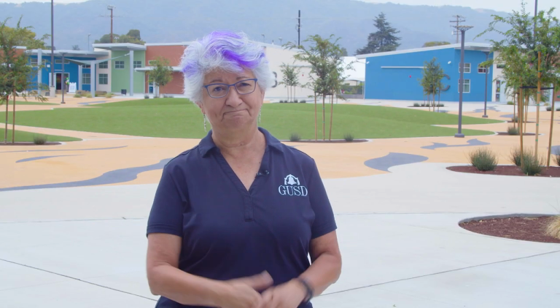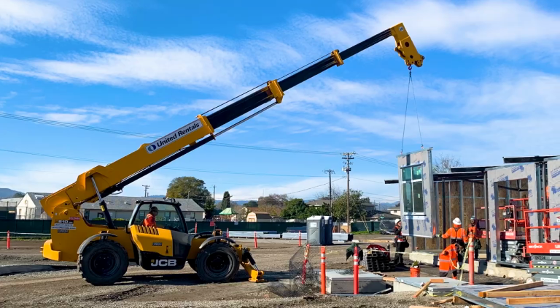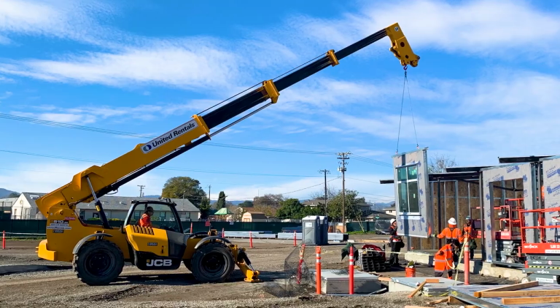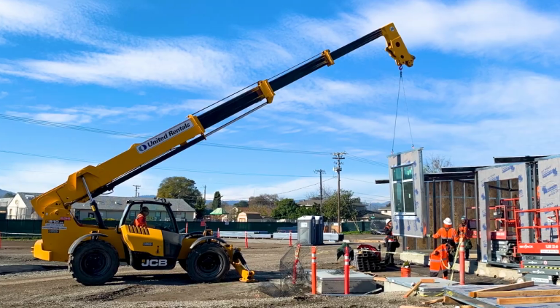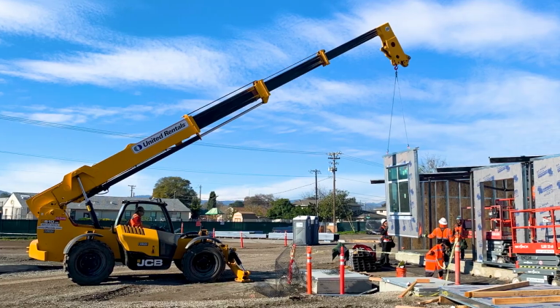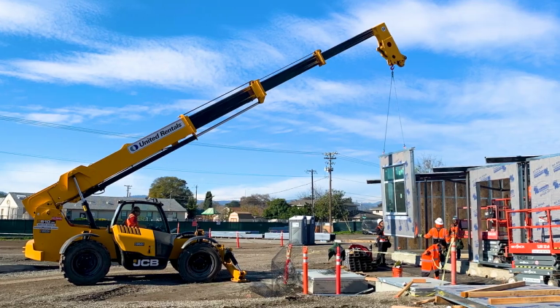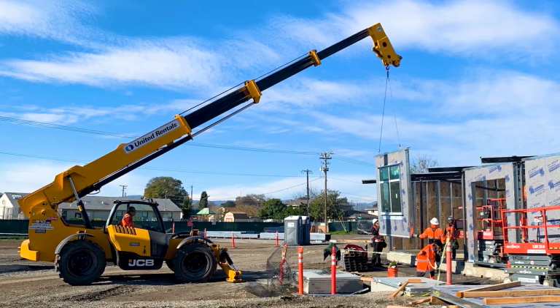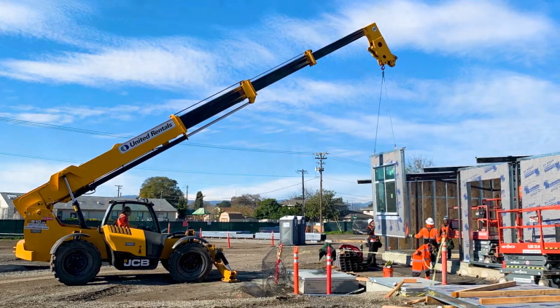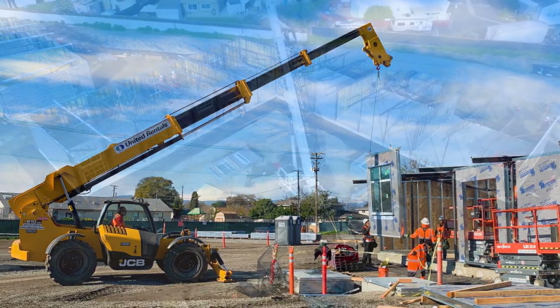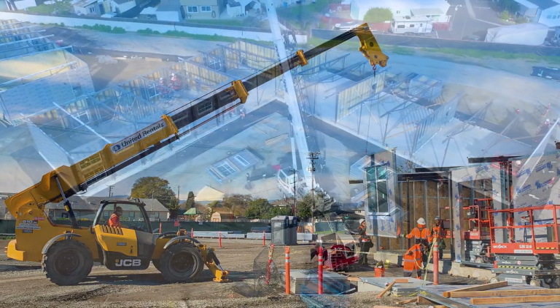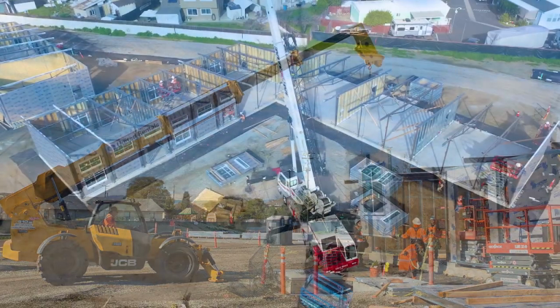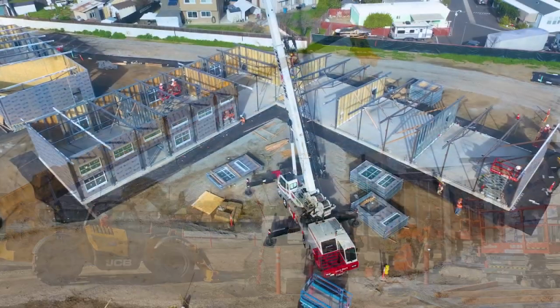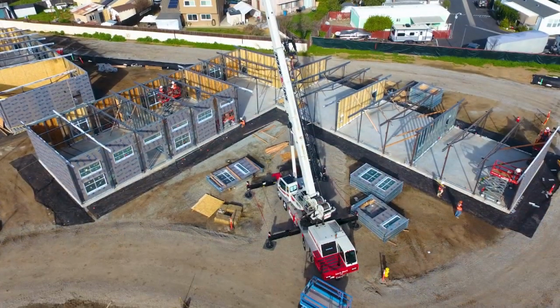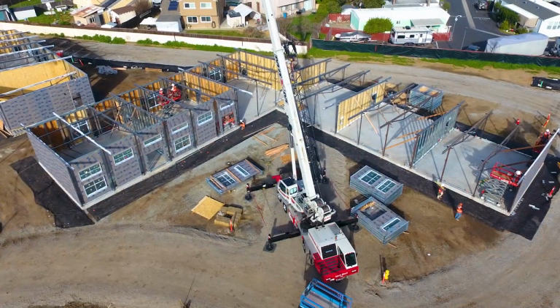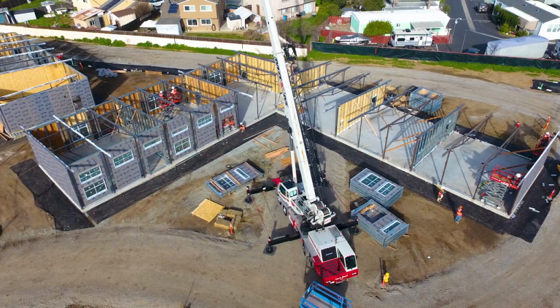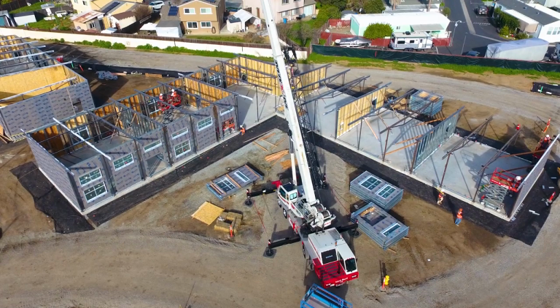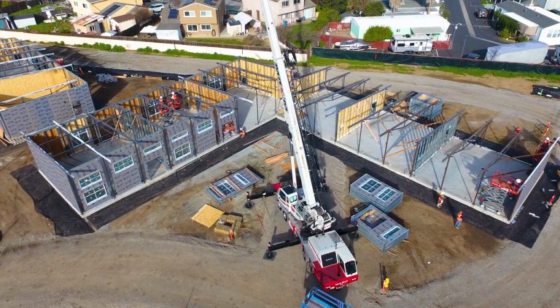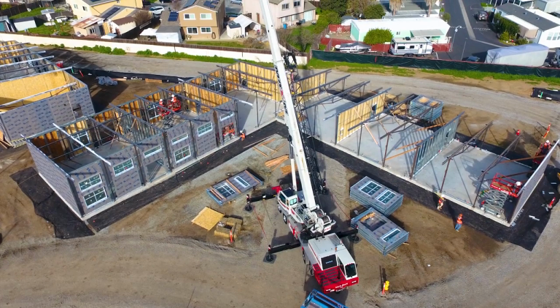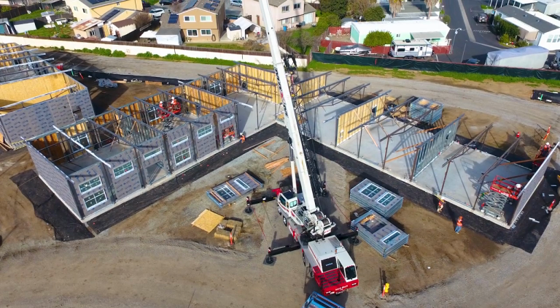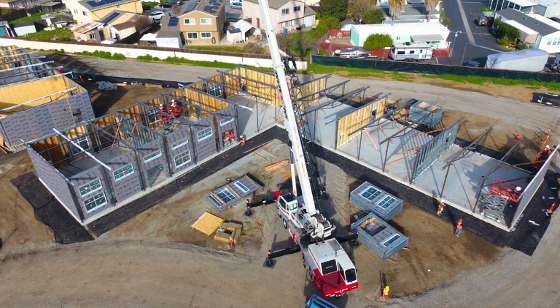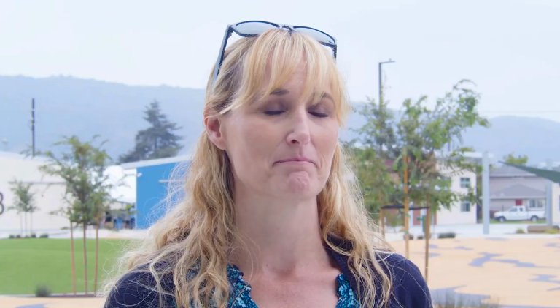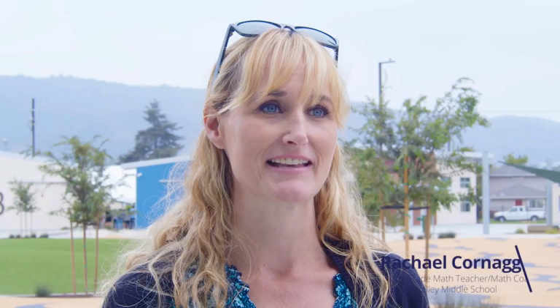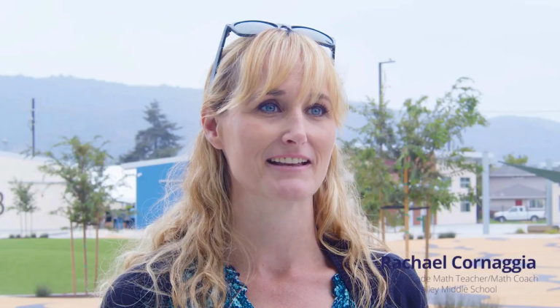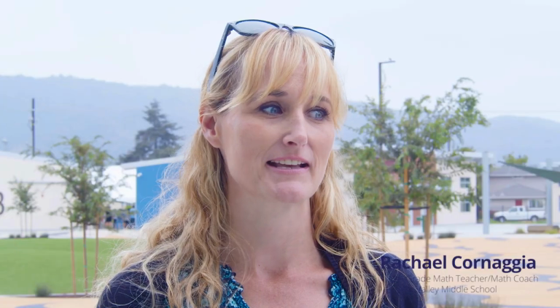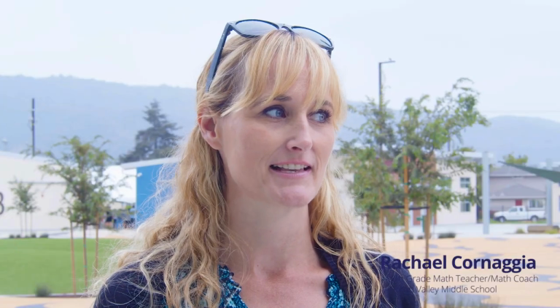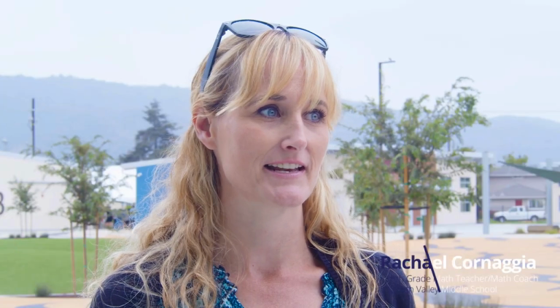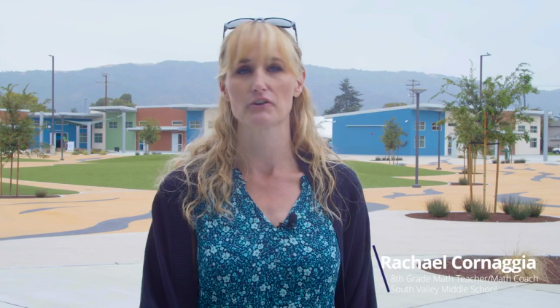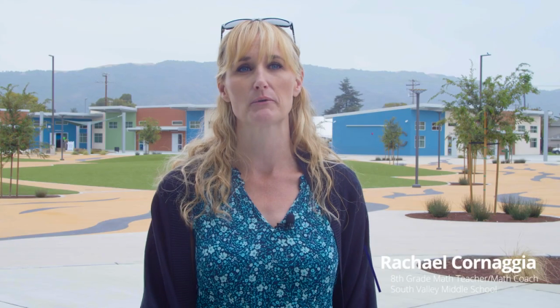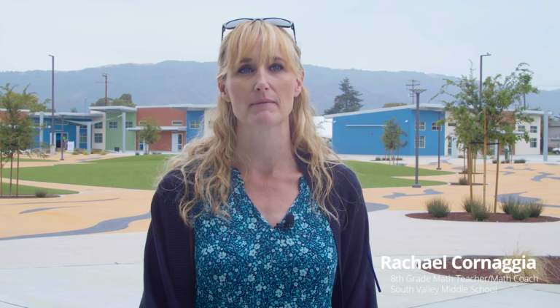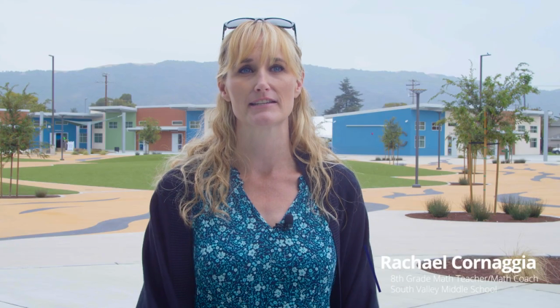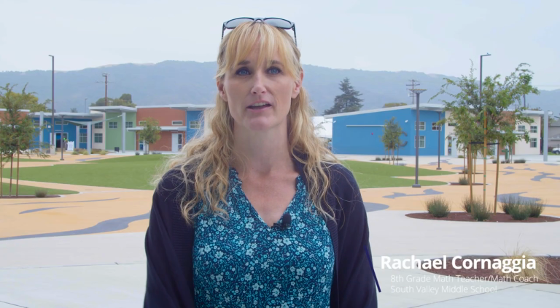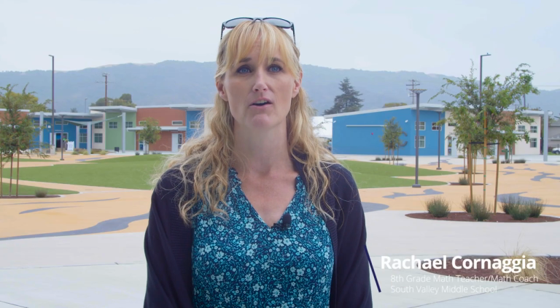They were able to construct this entire school while I was still teaching, which is amazing because it didn't interfere with my teaching at all.